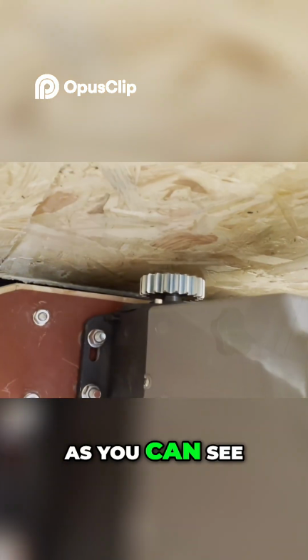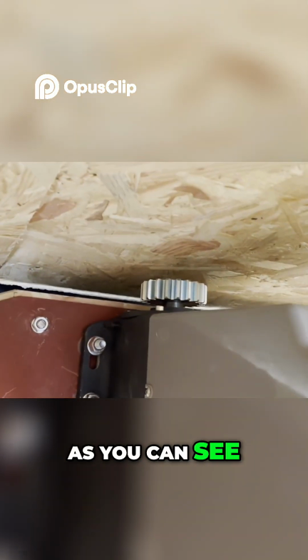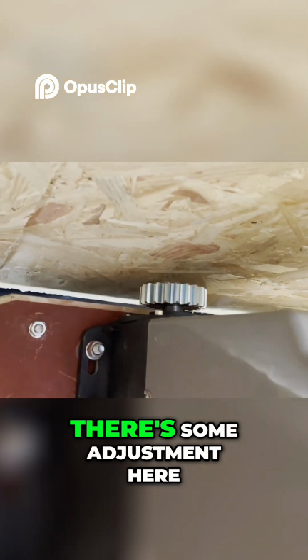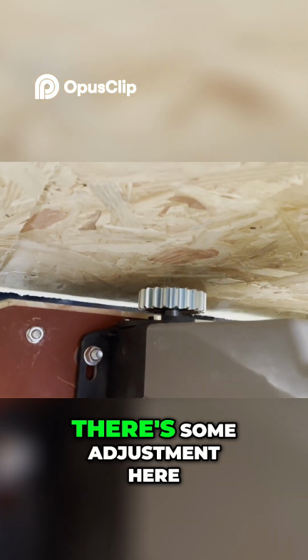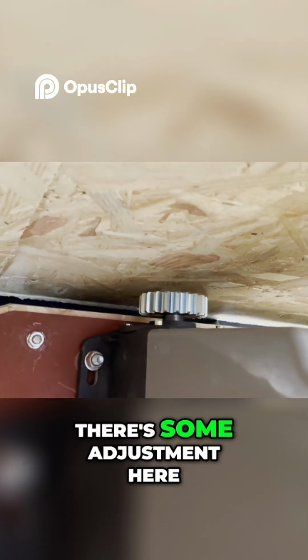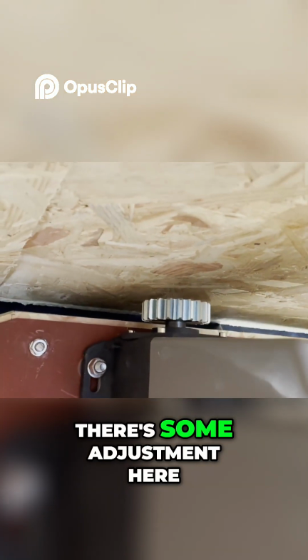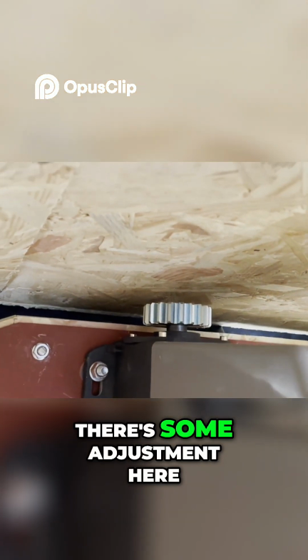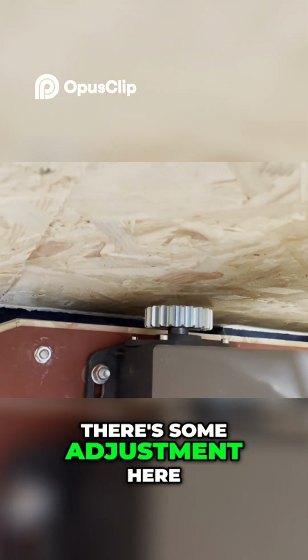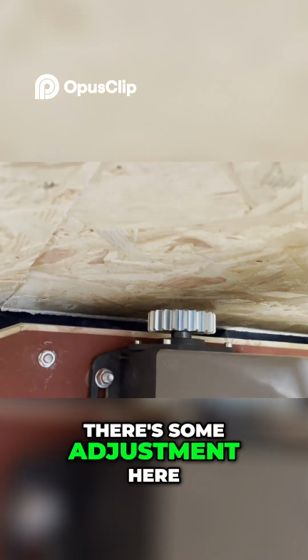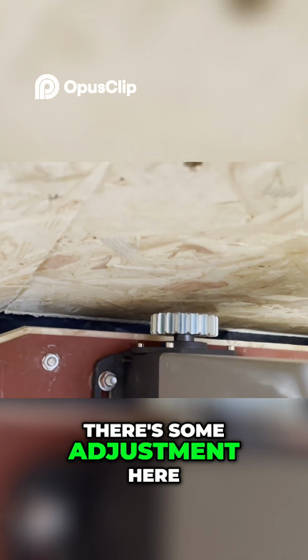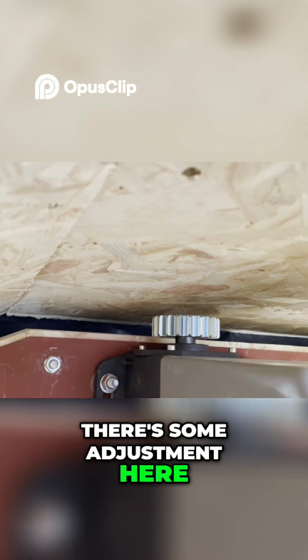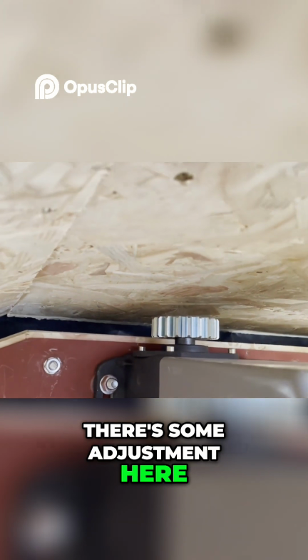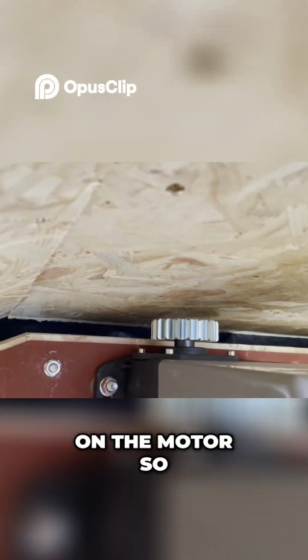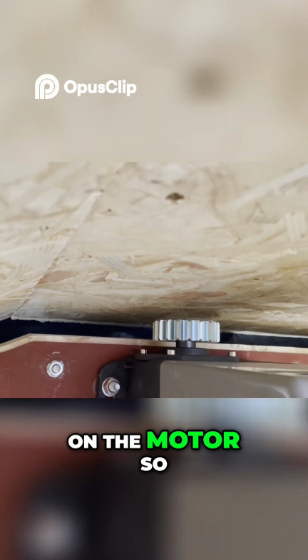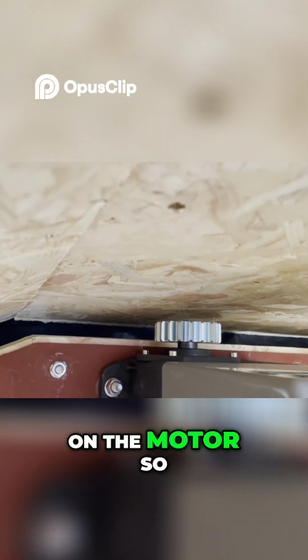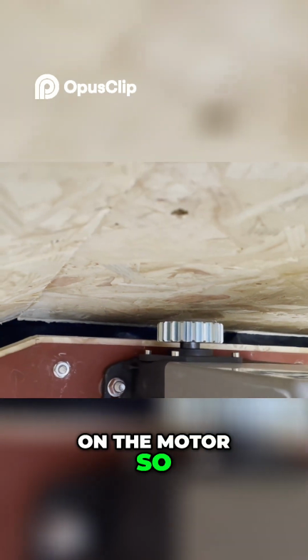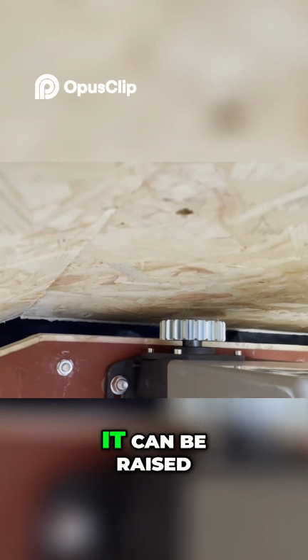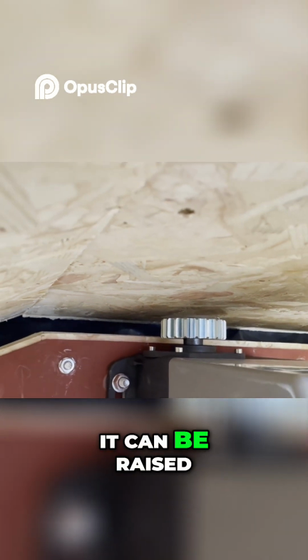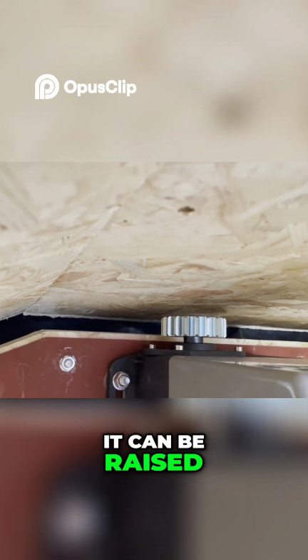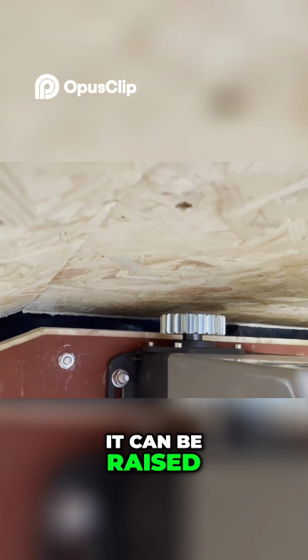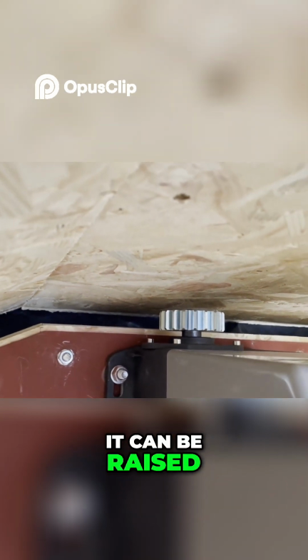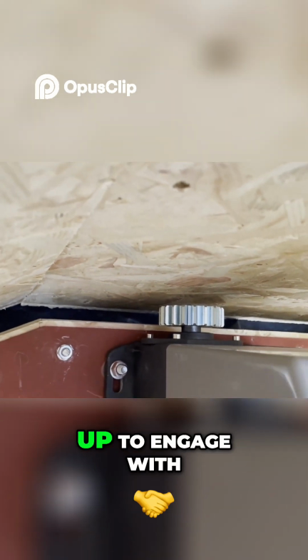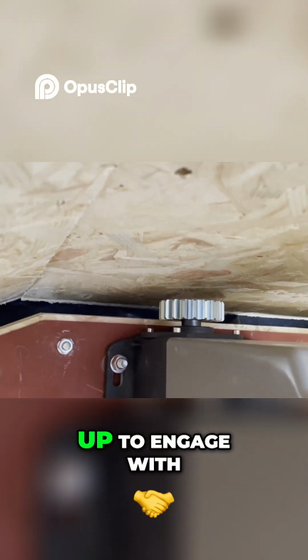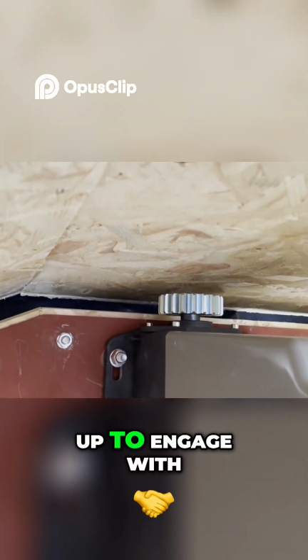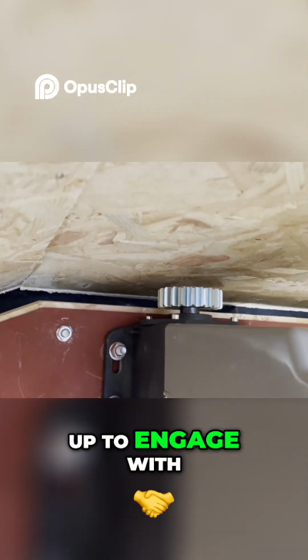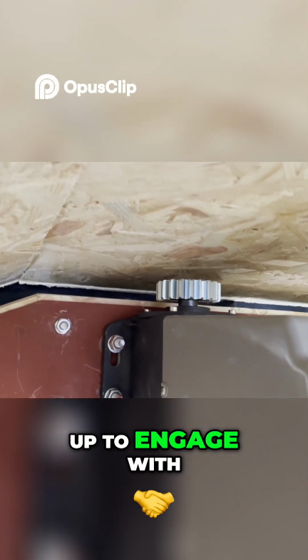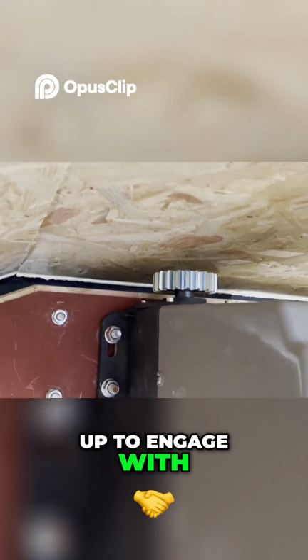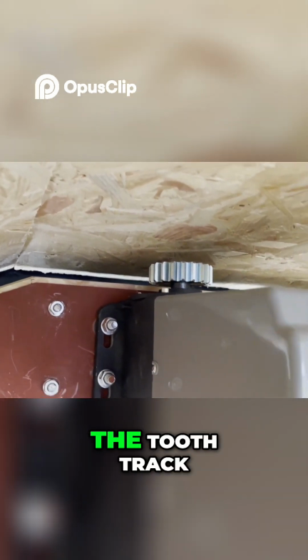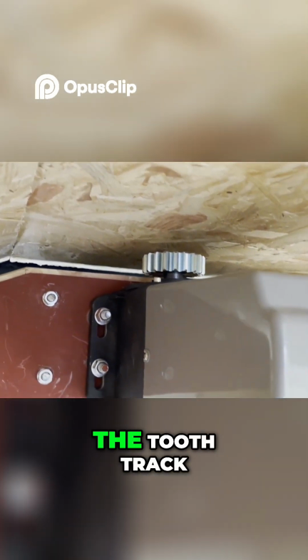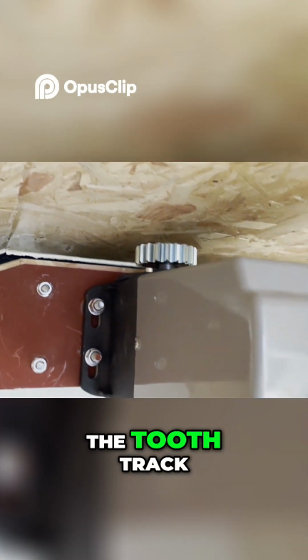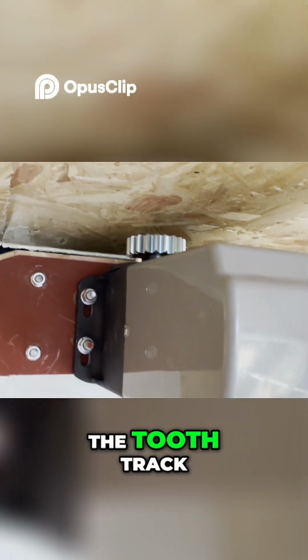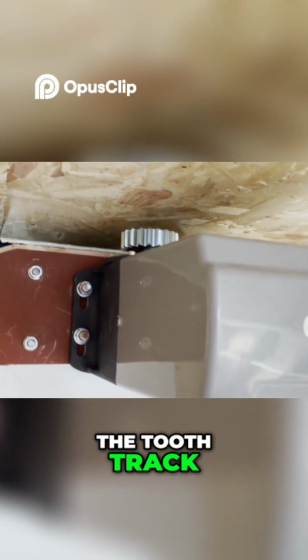There's some adjustment here on the motor so it can be raised up to engage with the tooth track.